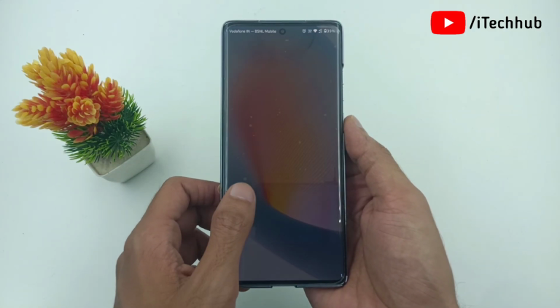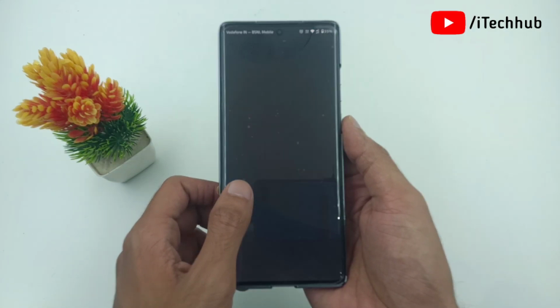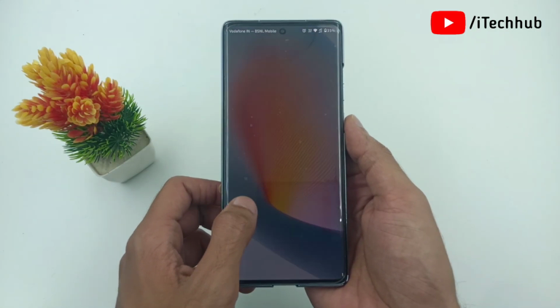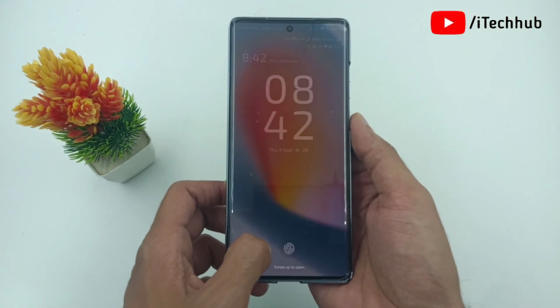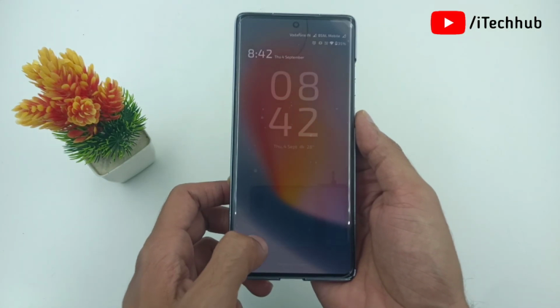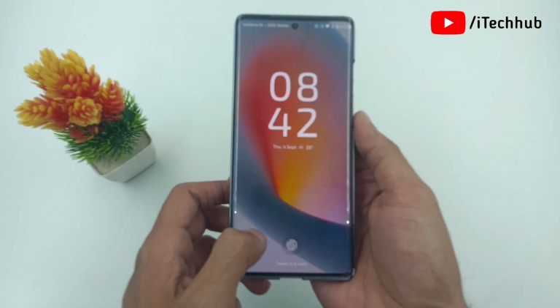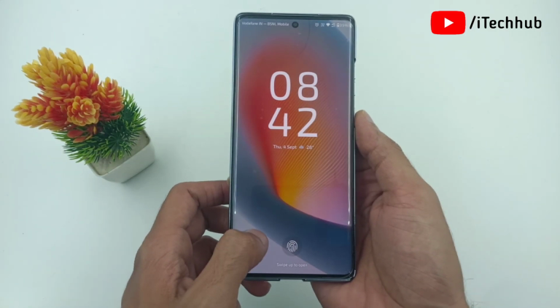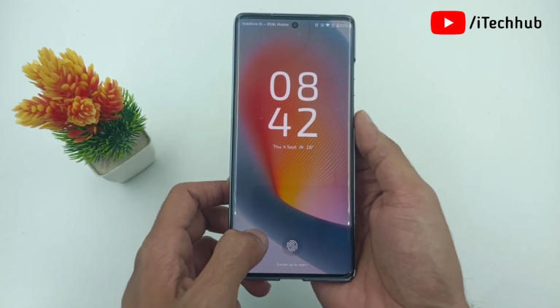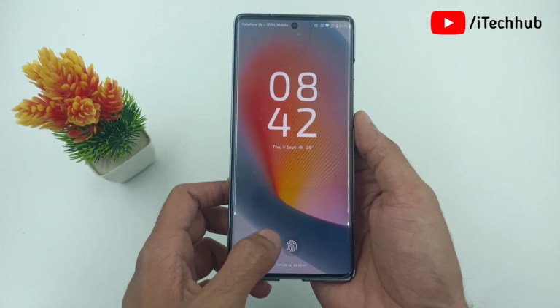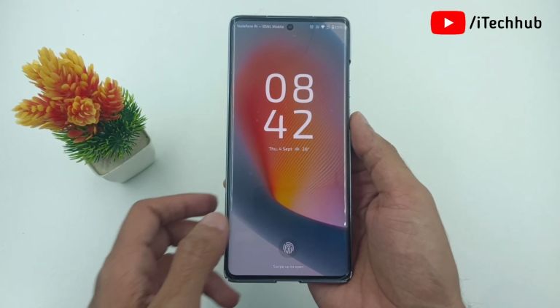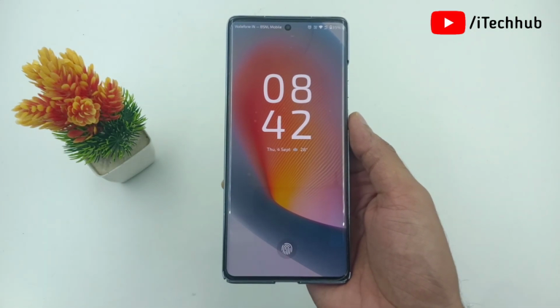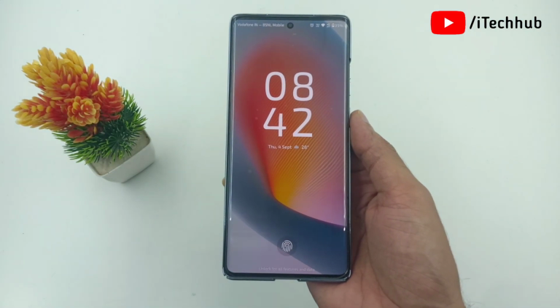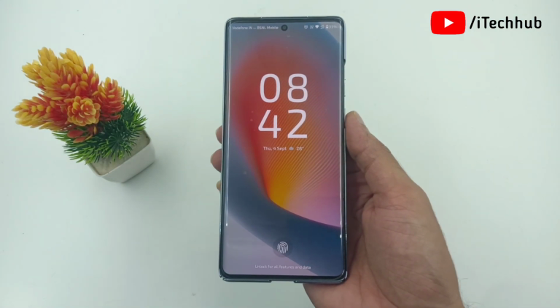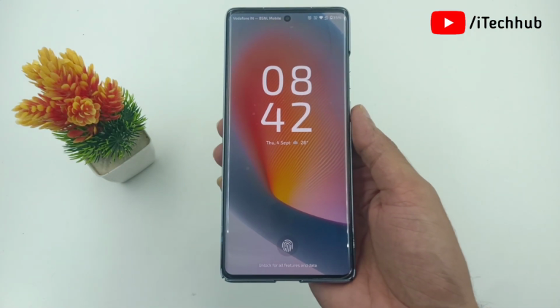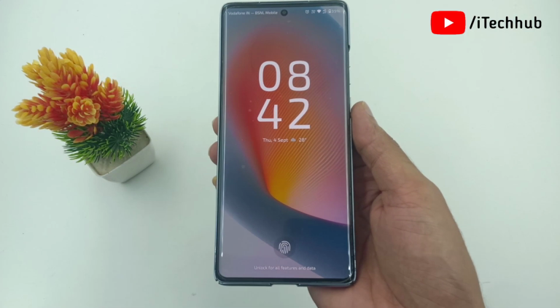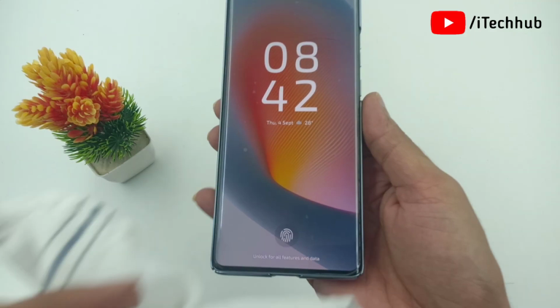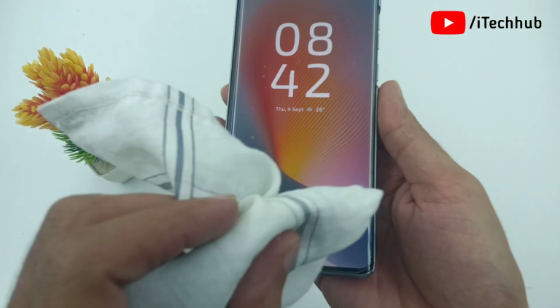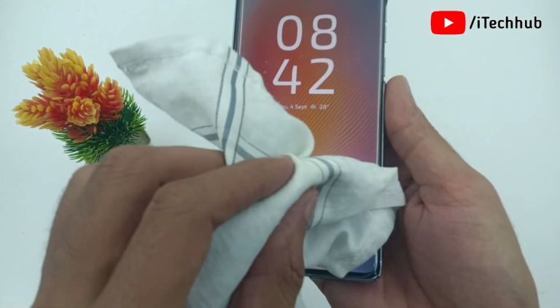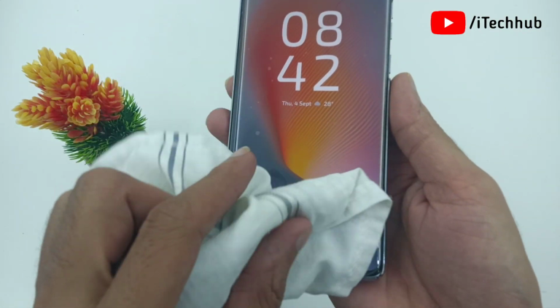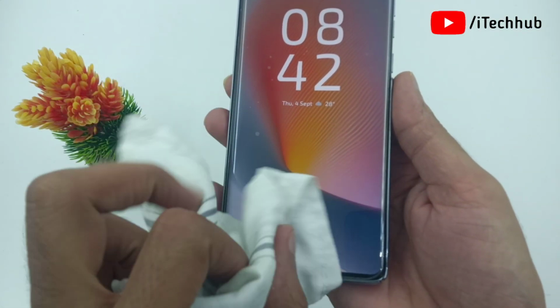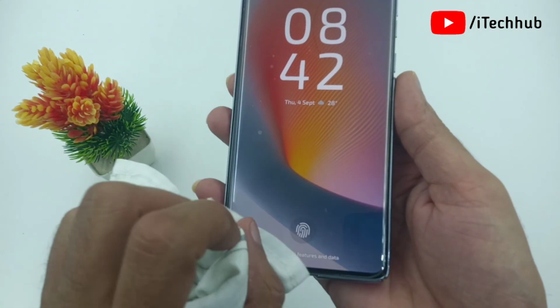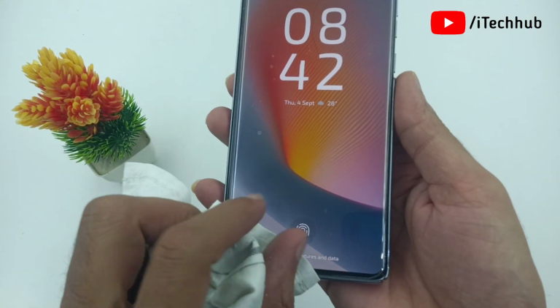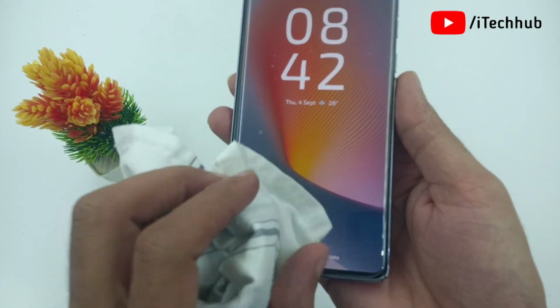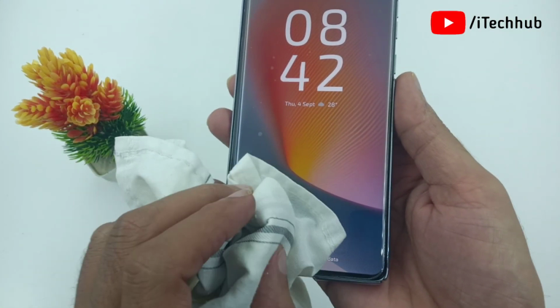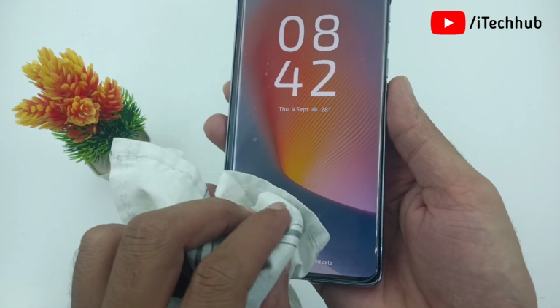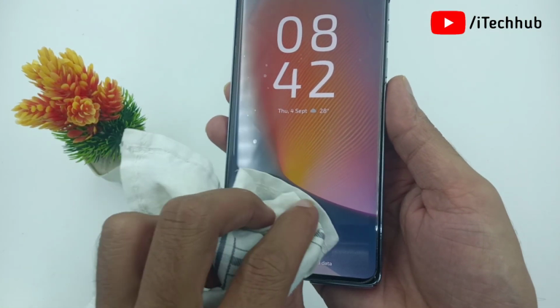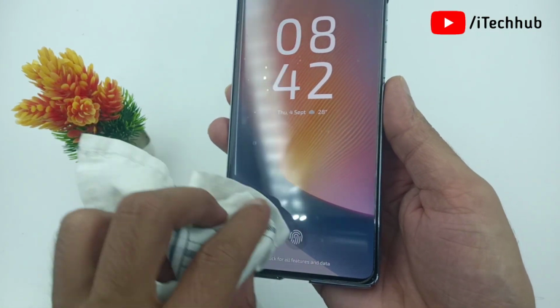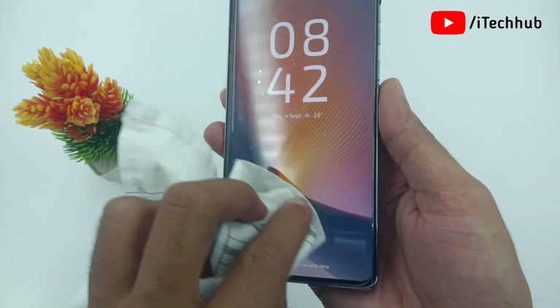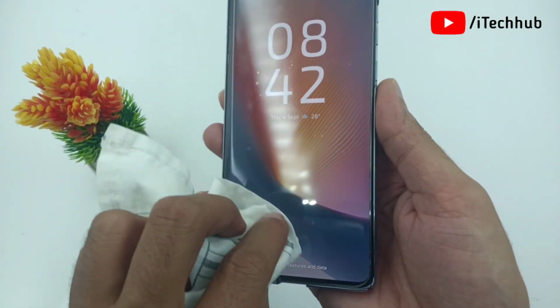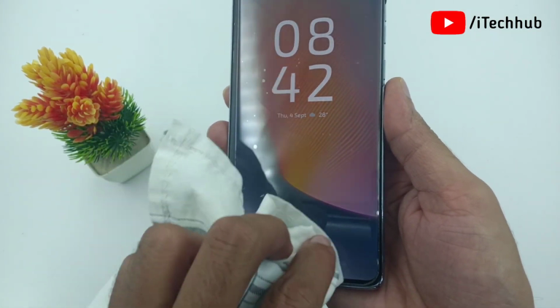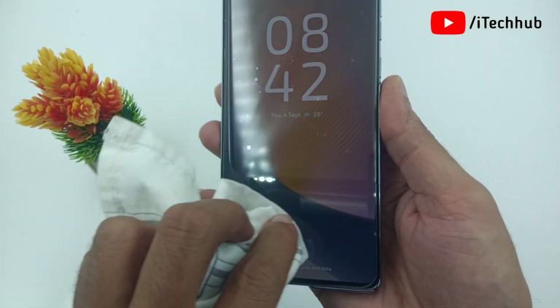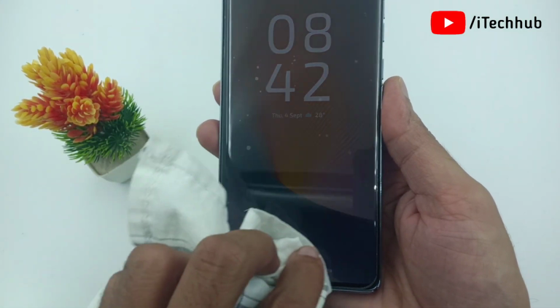The first solution is to use a soft cloth to clean your screen and then check if the fingerprint sensor is working or not.